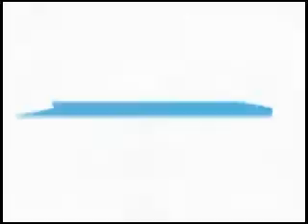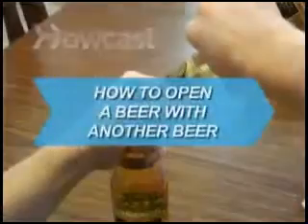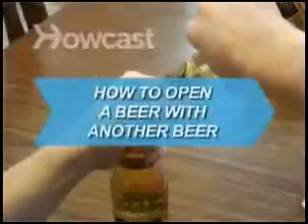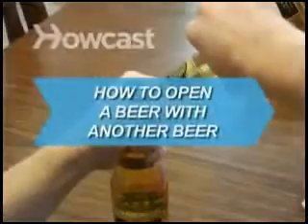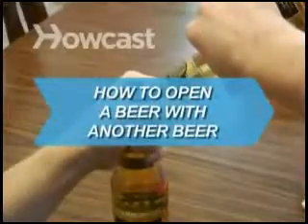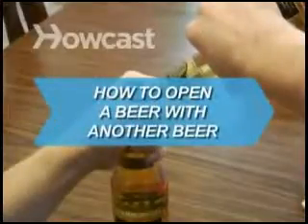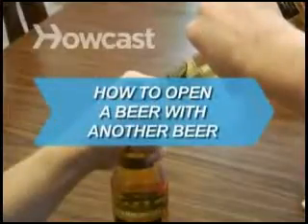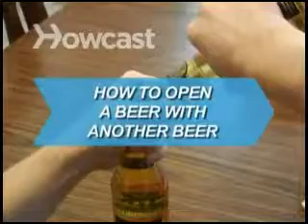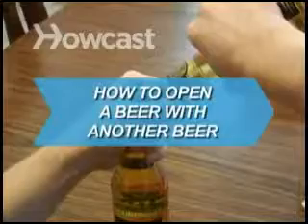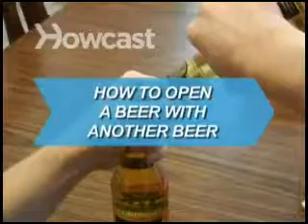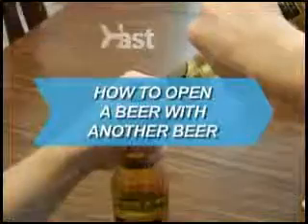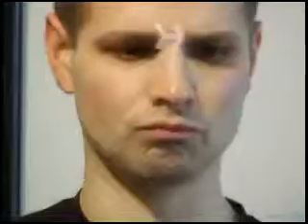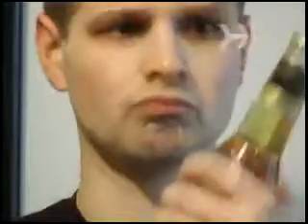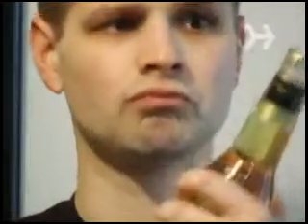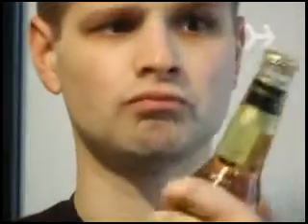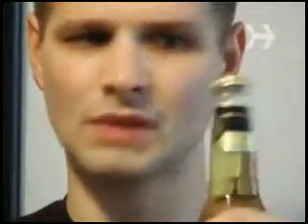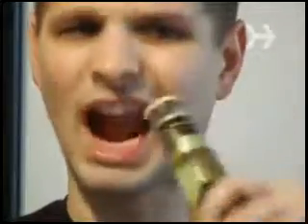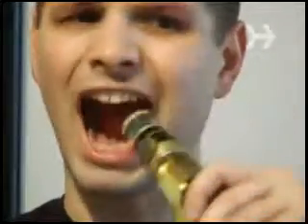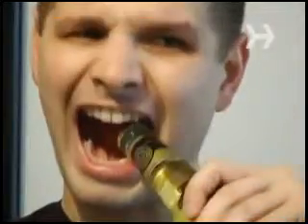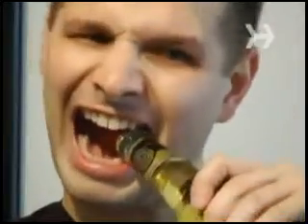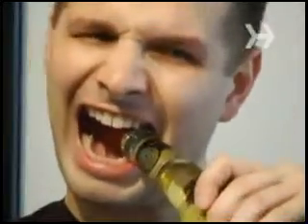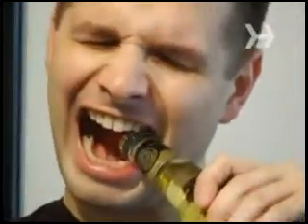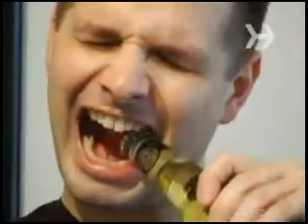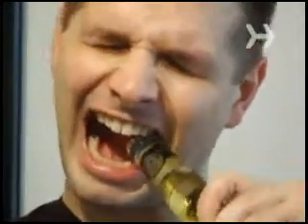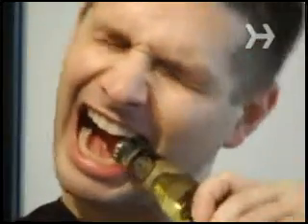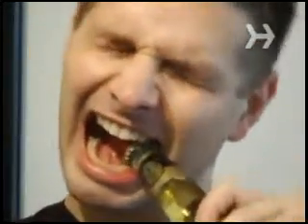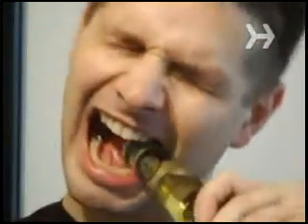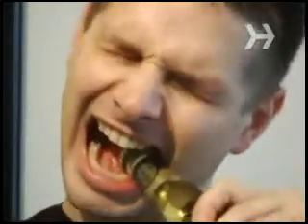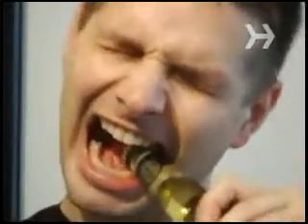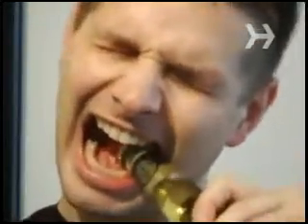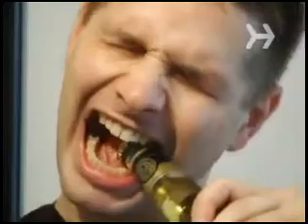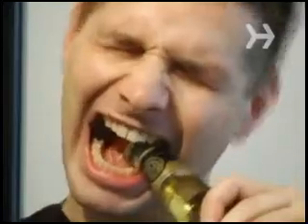How to open a beer with another beer. Don't sacrifice your pearly whites when you don't have a bottle opener. Follow these tips.